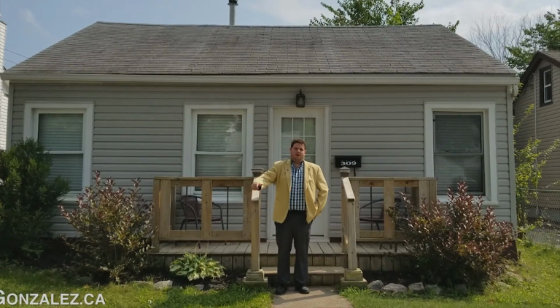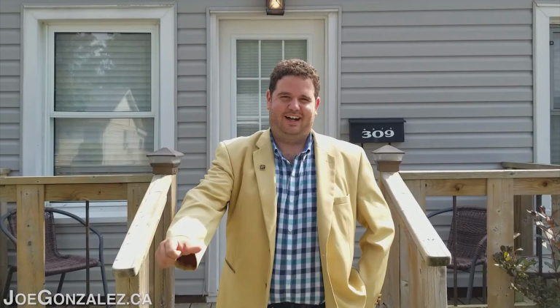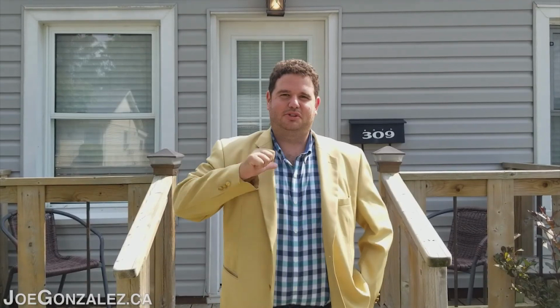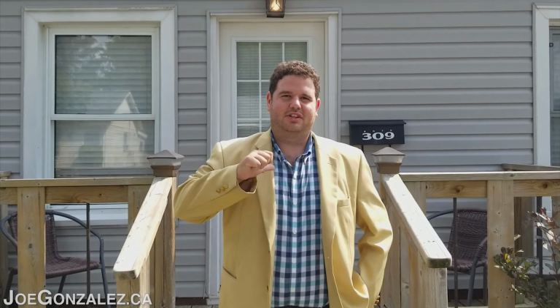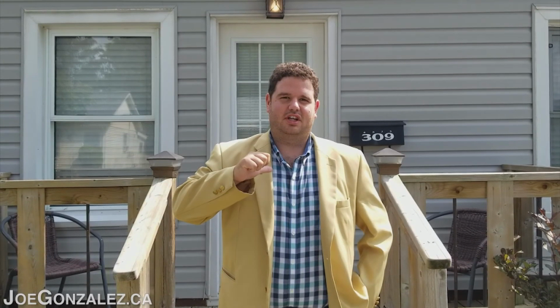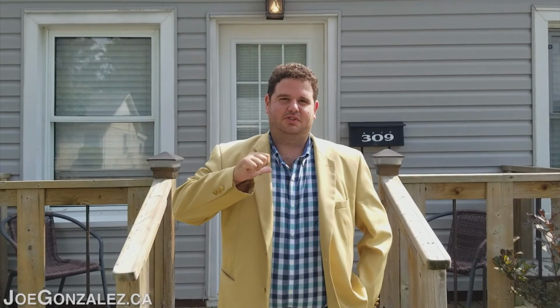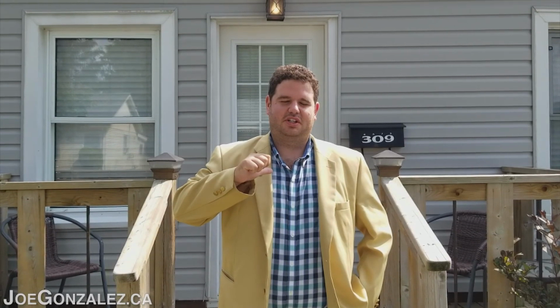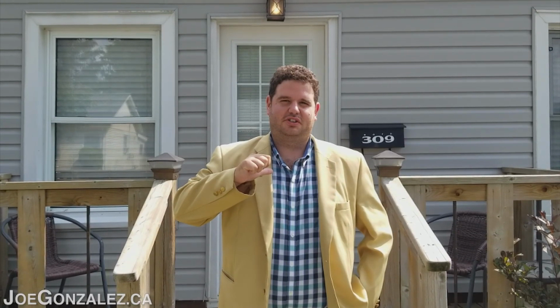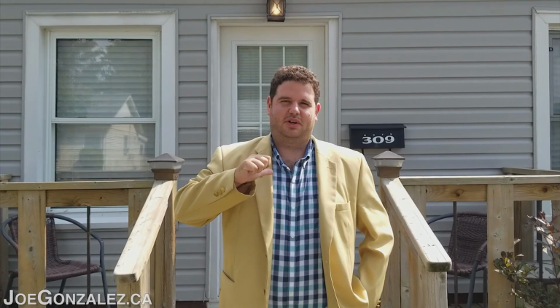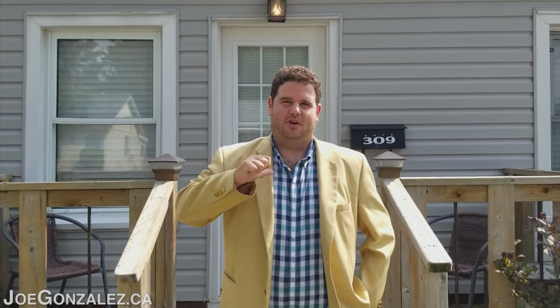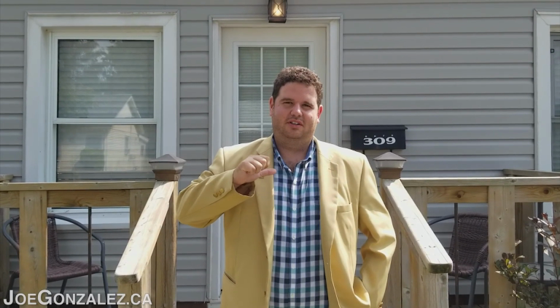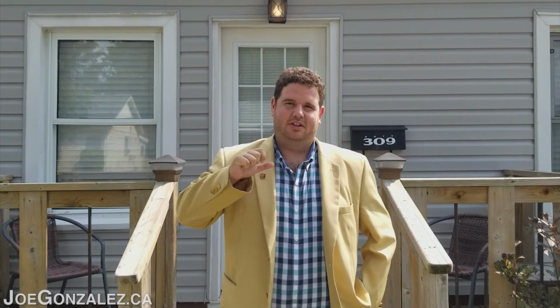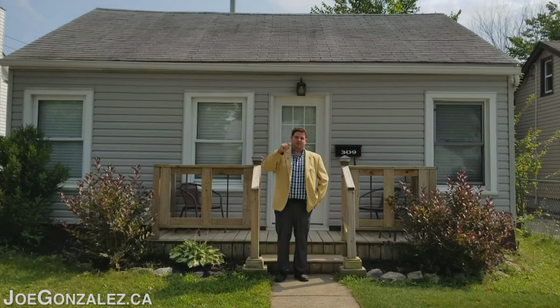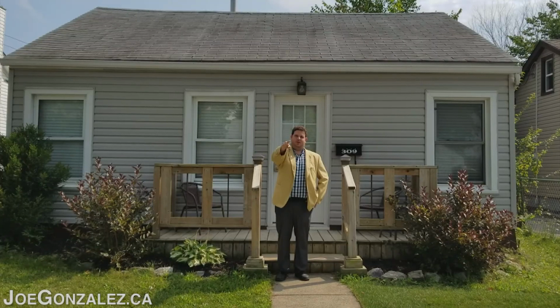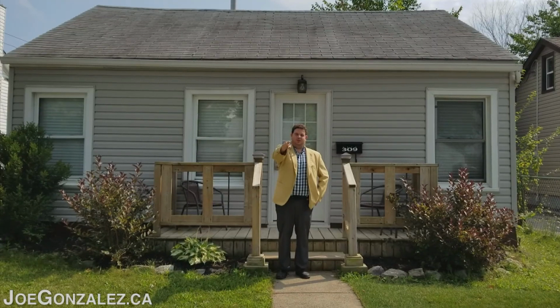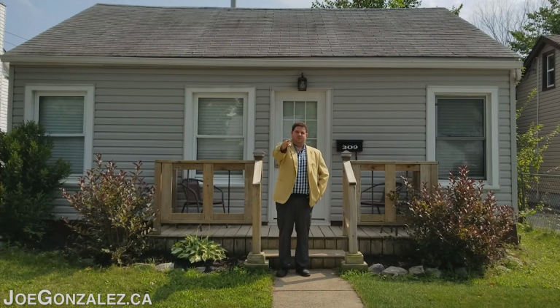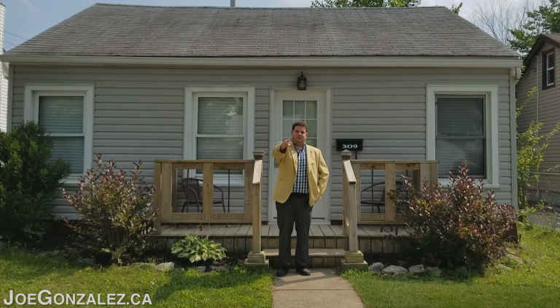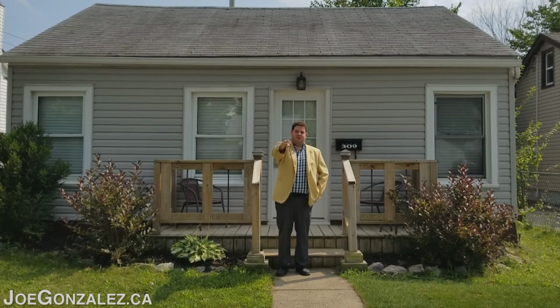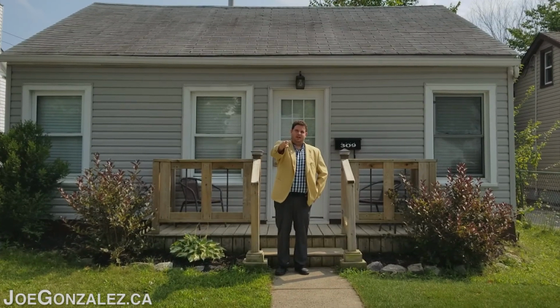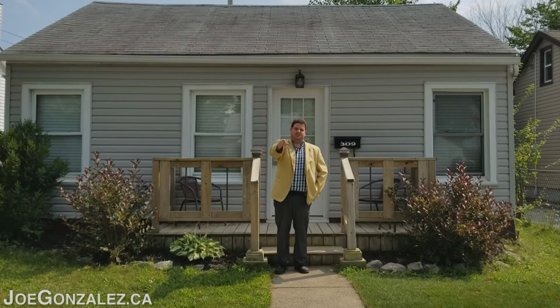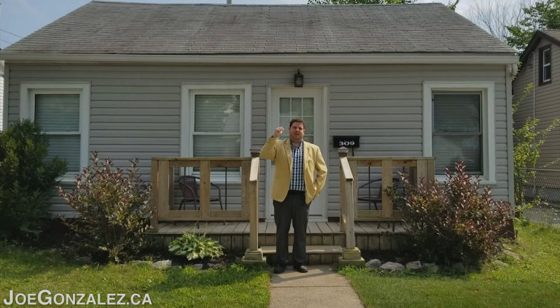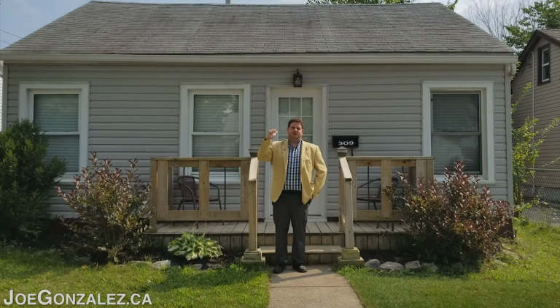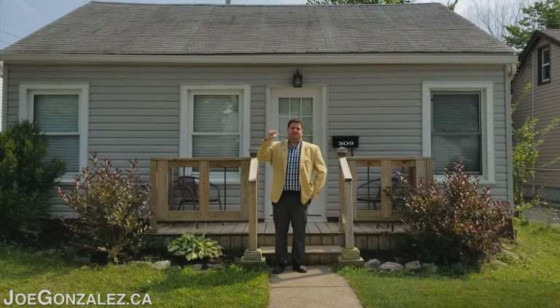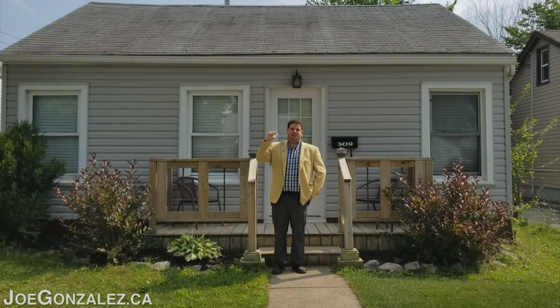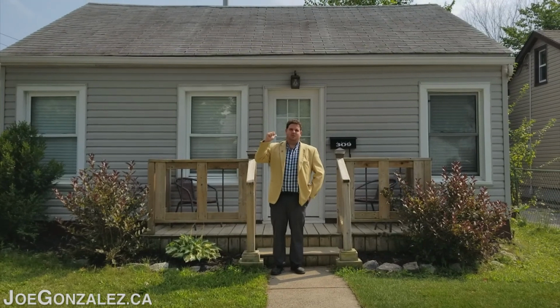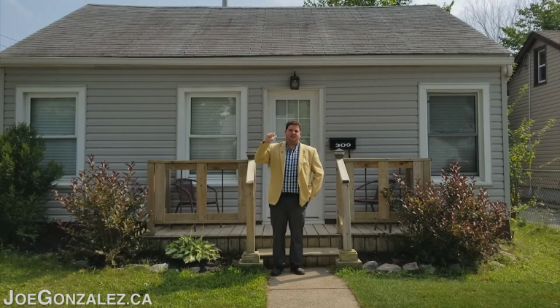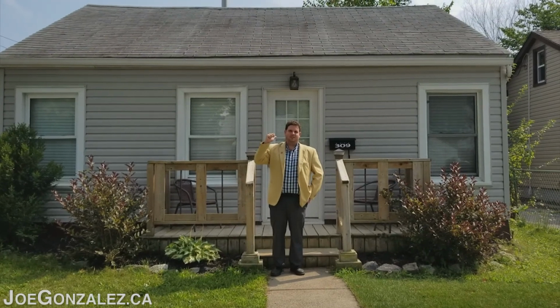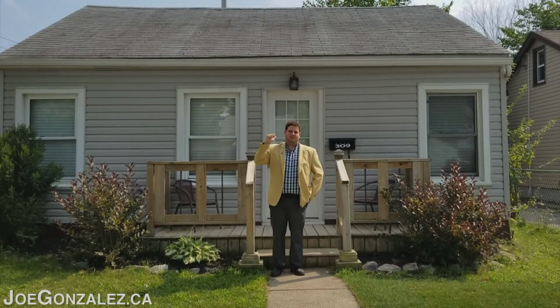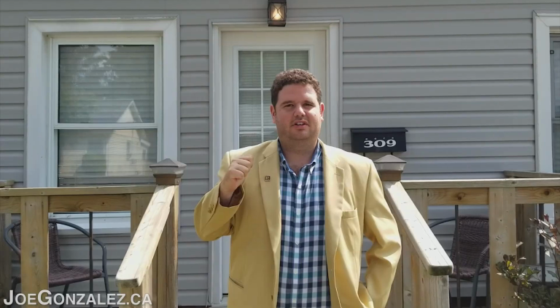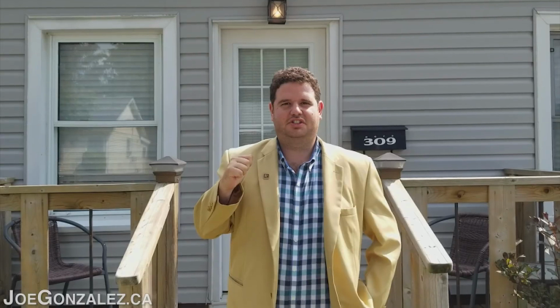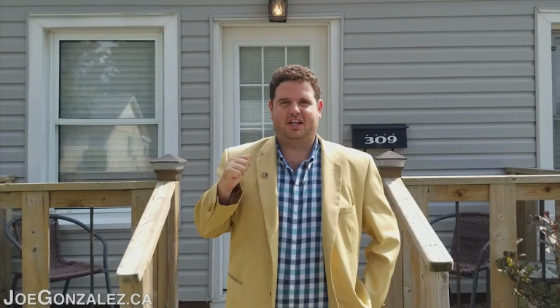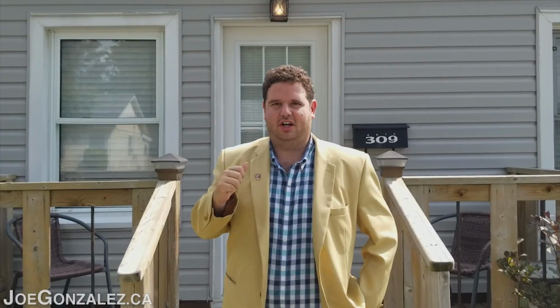I'm Joe Gonzalez from Century 21. This is my newest listing in Wella. Let's check it out.